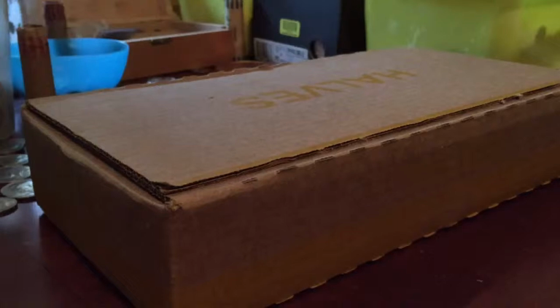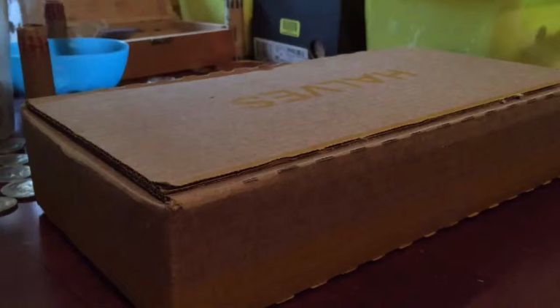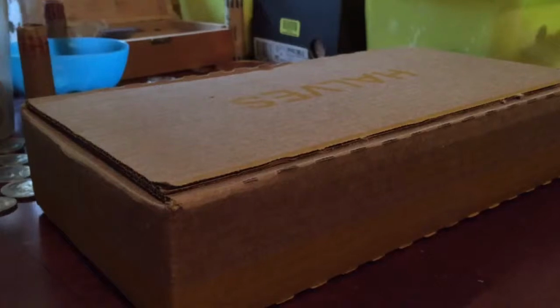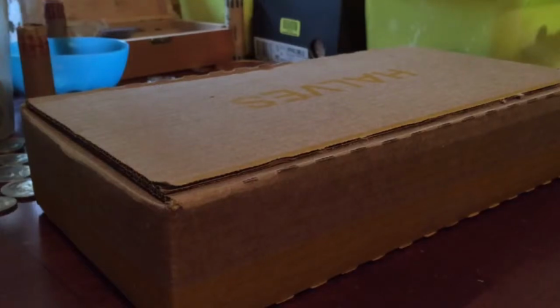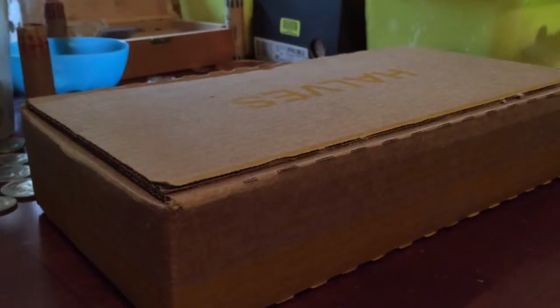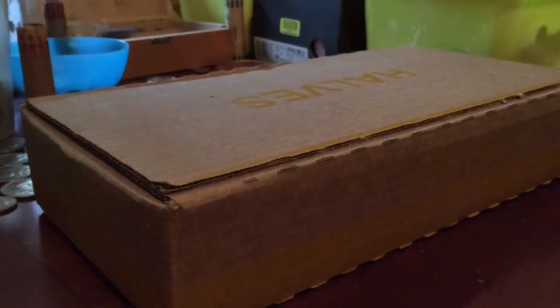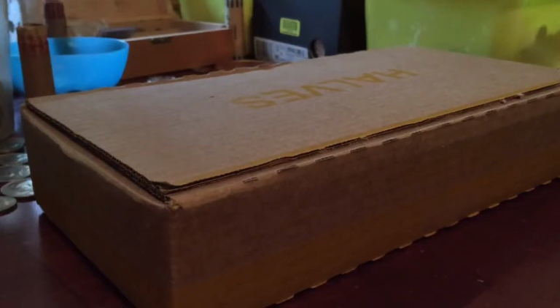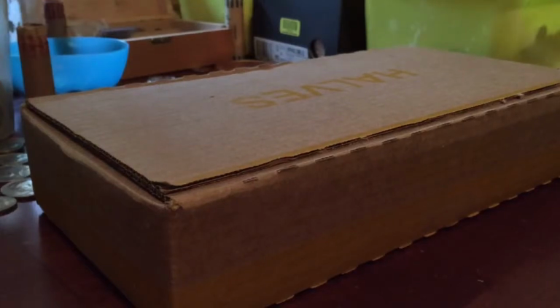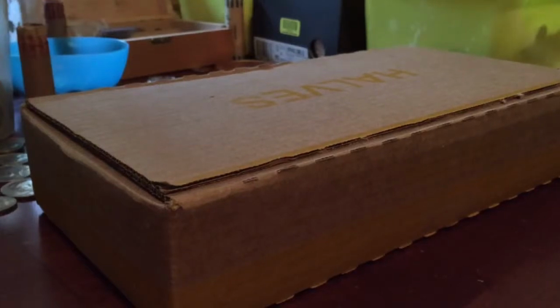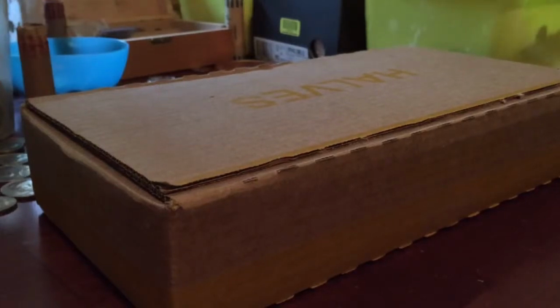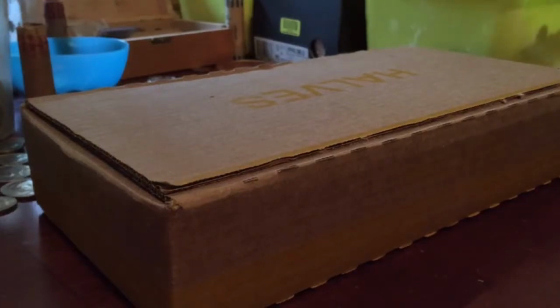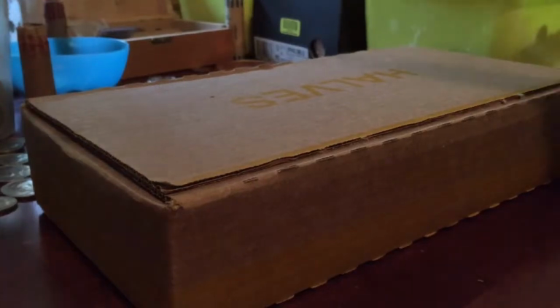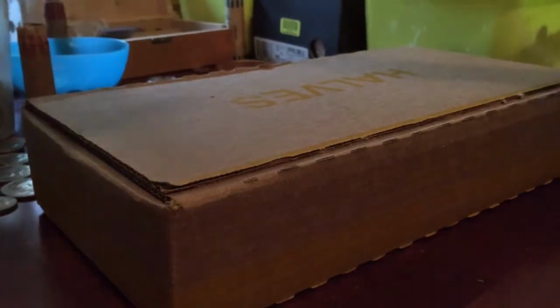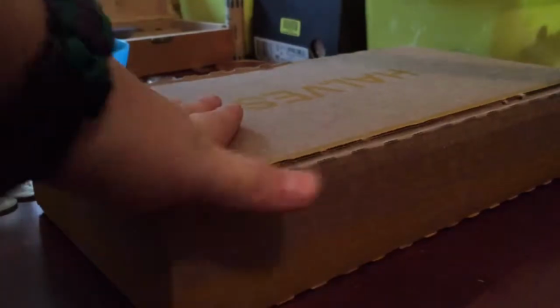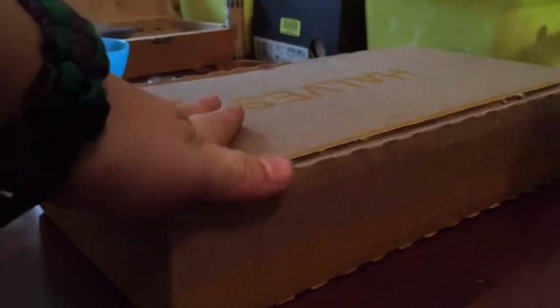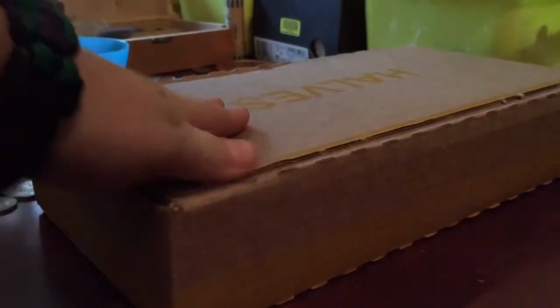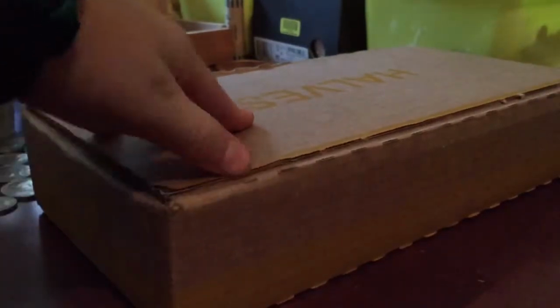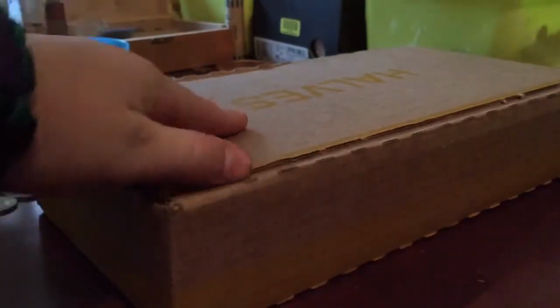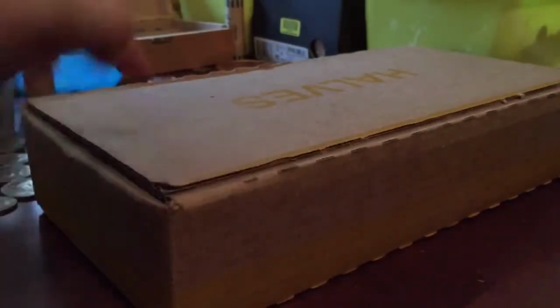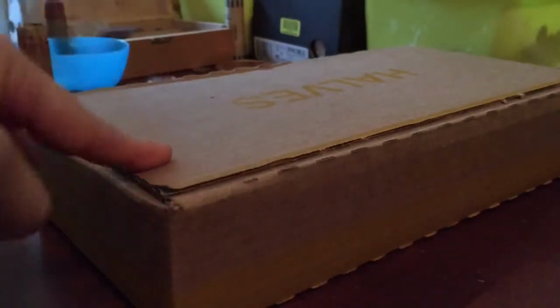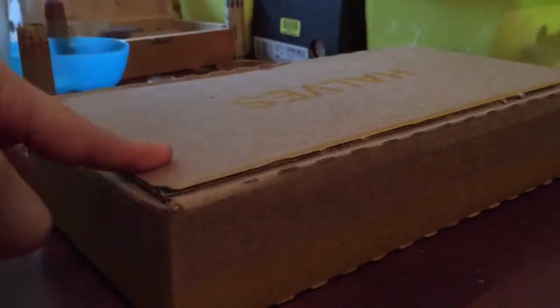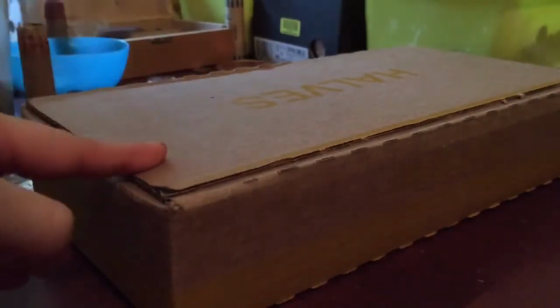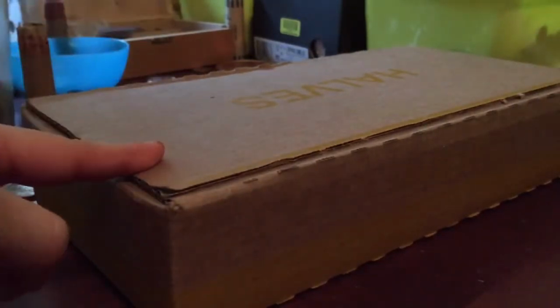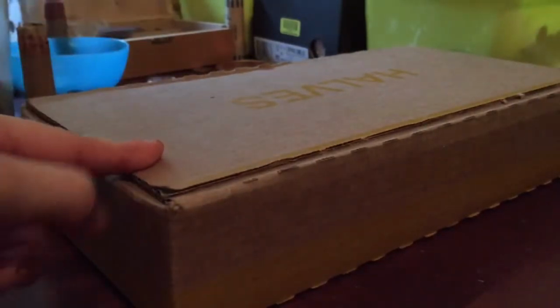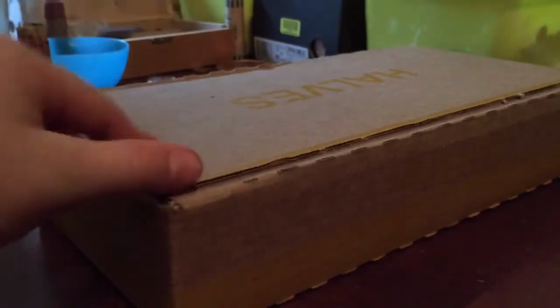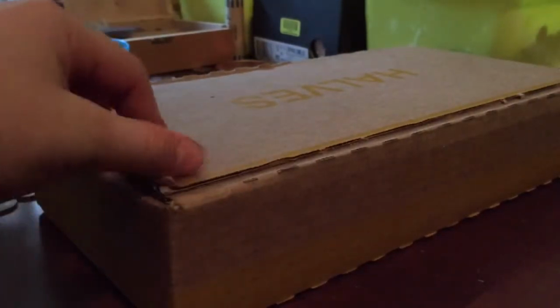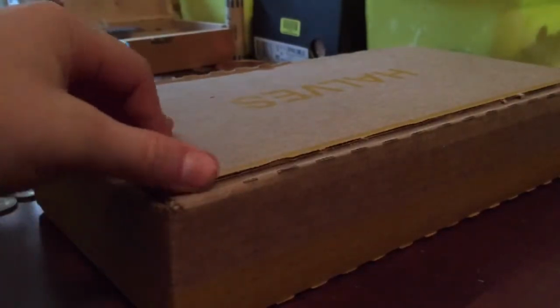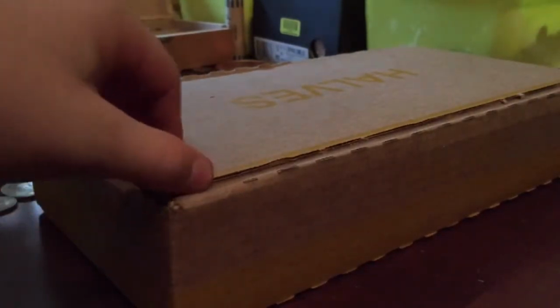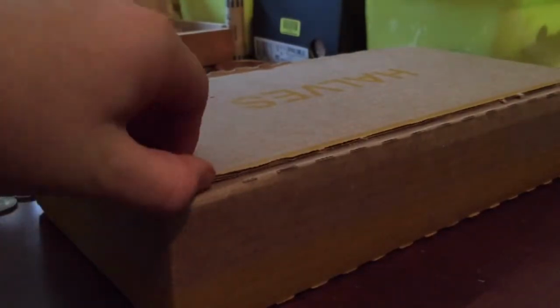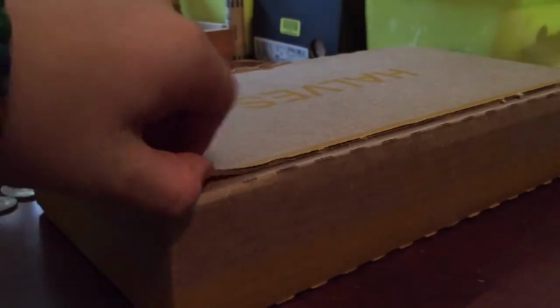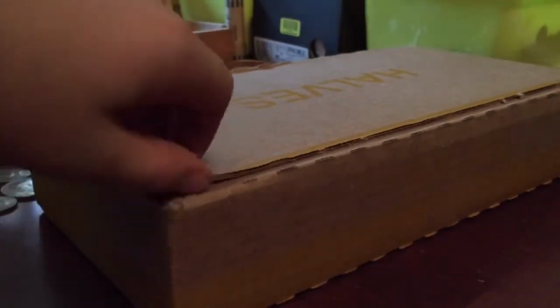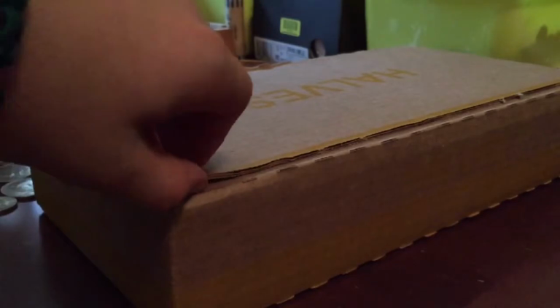All right guys, I'm here with Grant. We got a box of halves. It's a different kind today — I got it from a different bank.